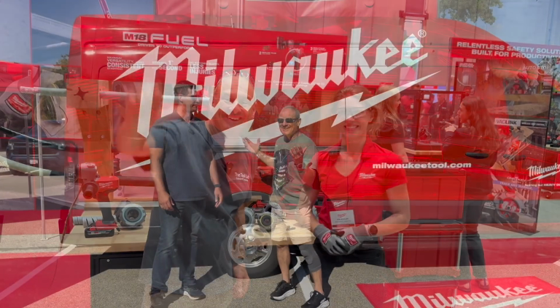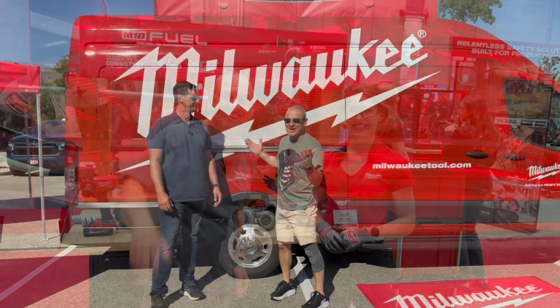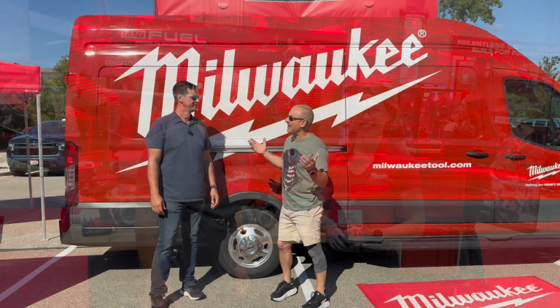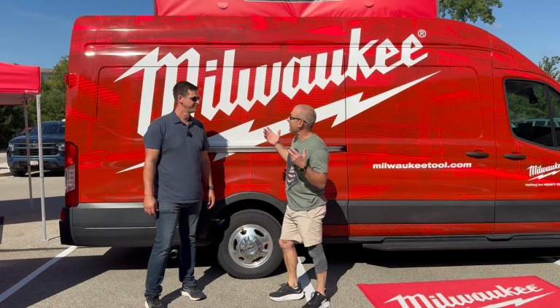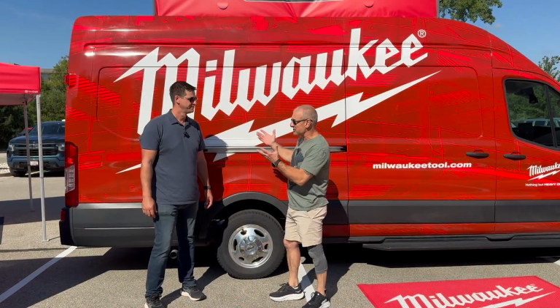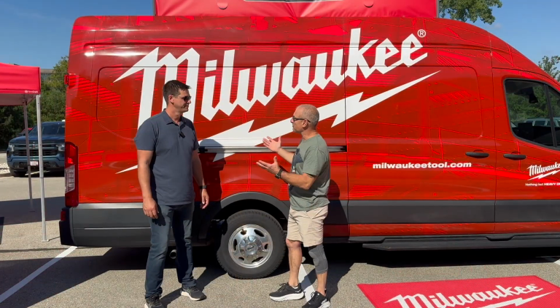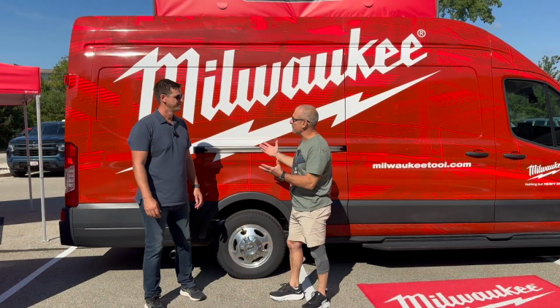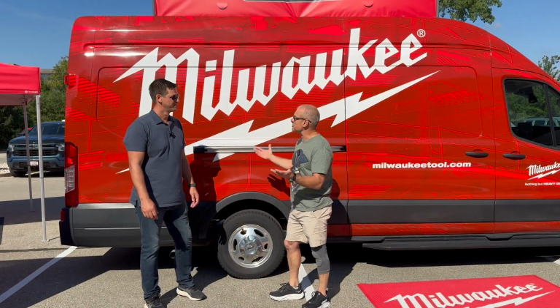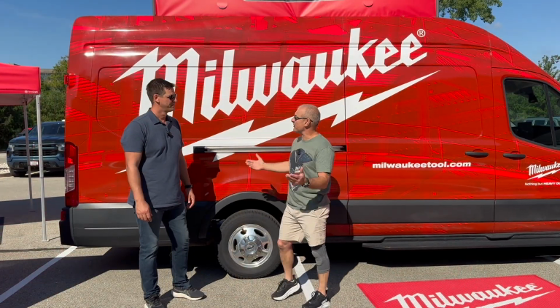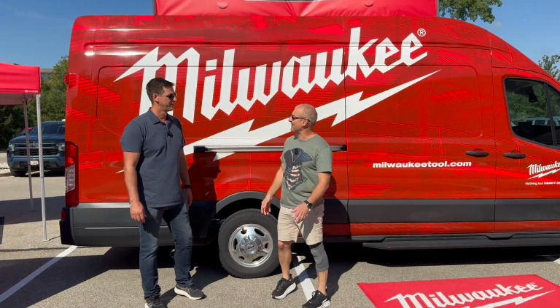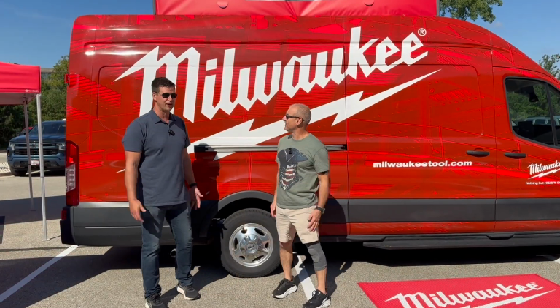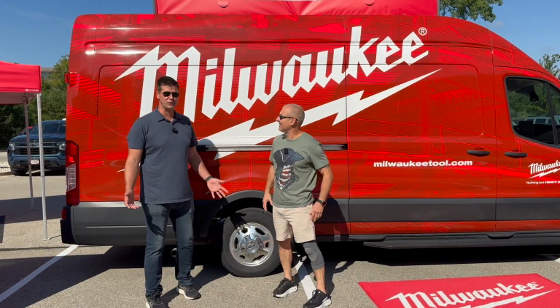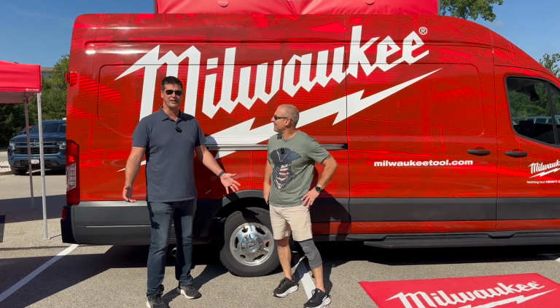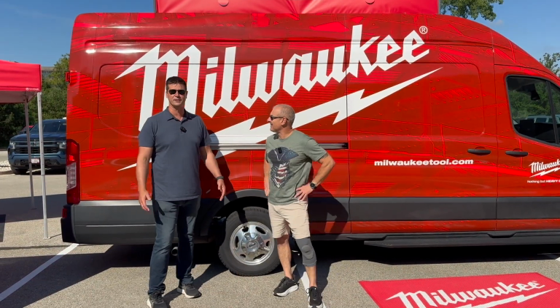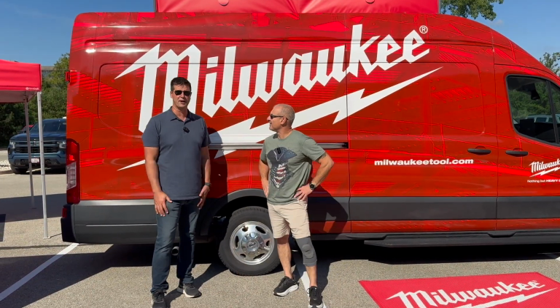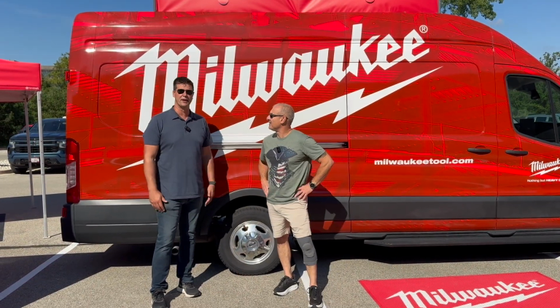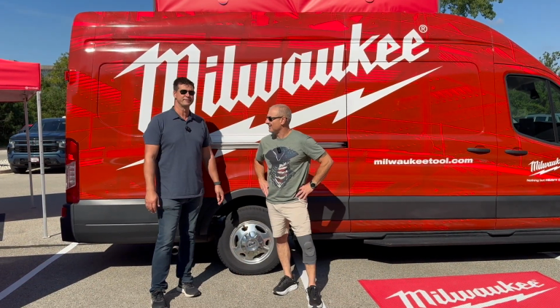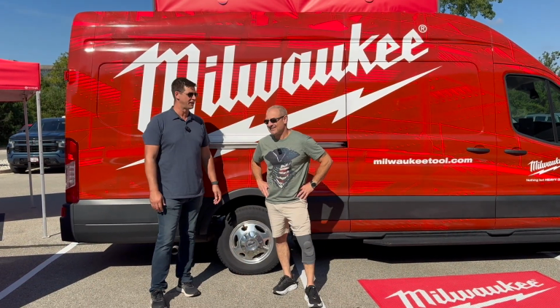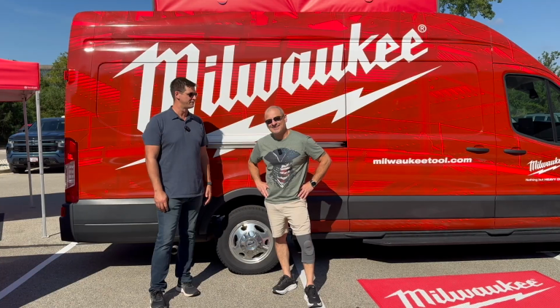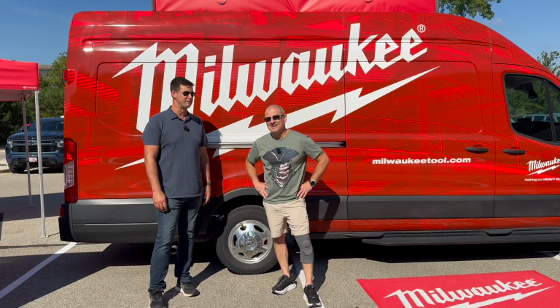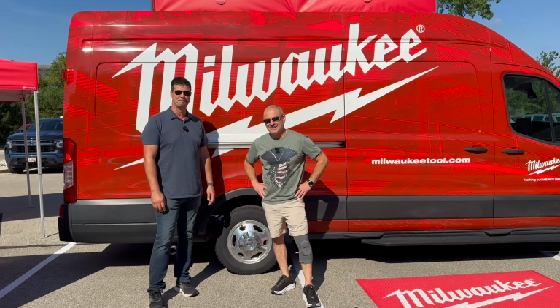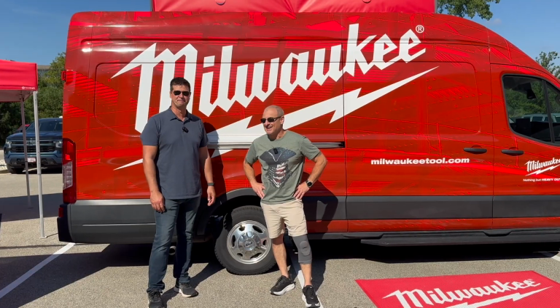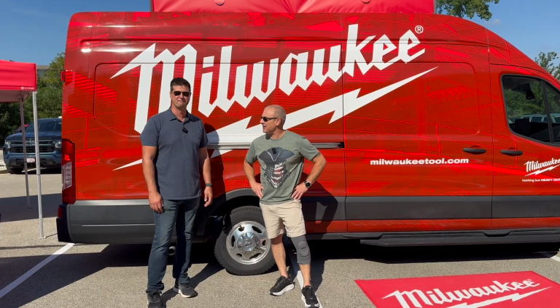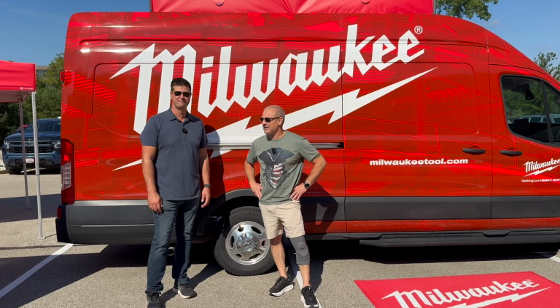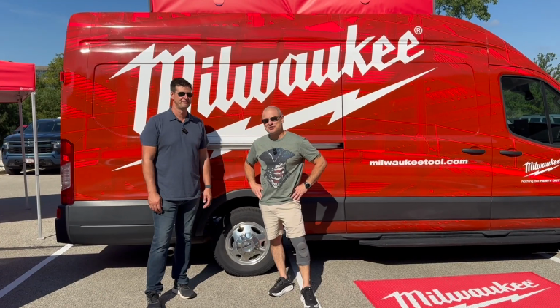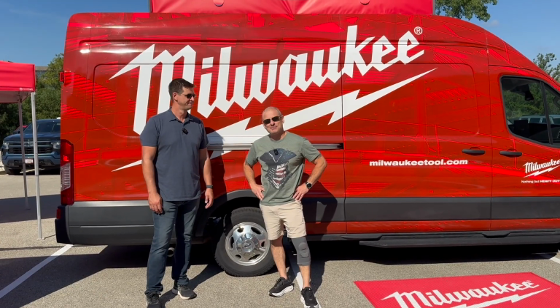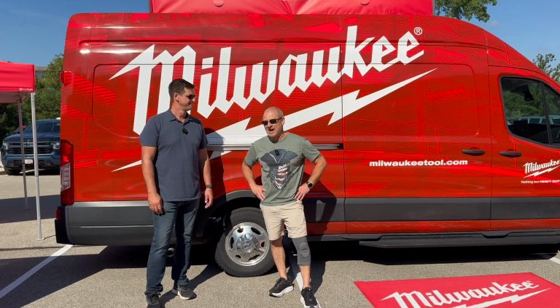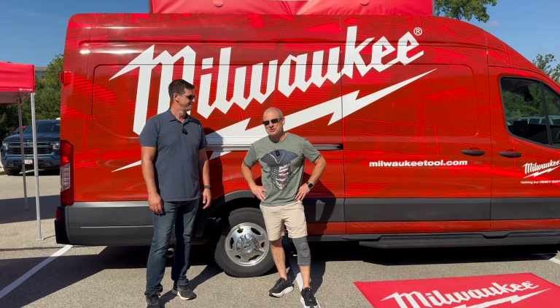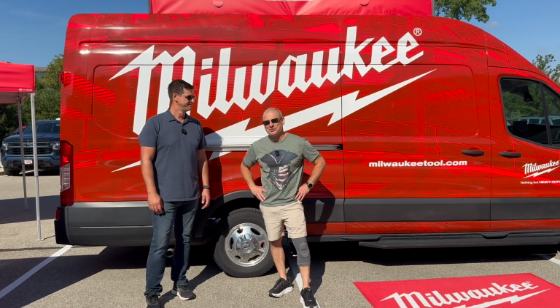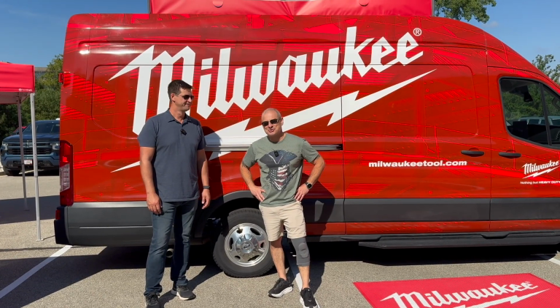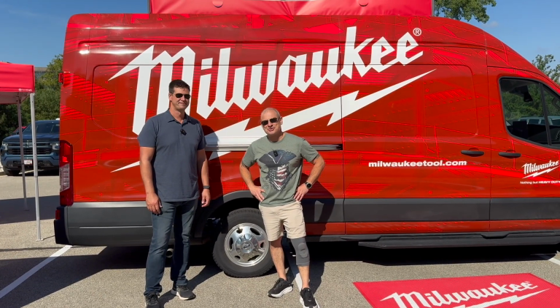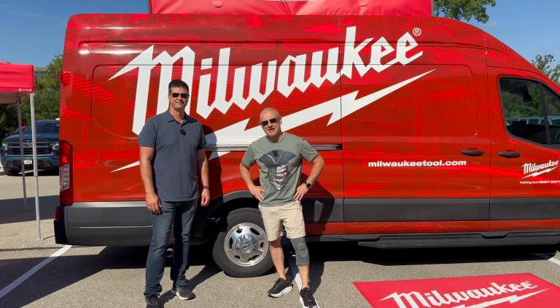Well, that's a wrap! What'd you think? That was great — a lot of fun. Innovation, passion. It was a good time.